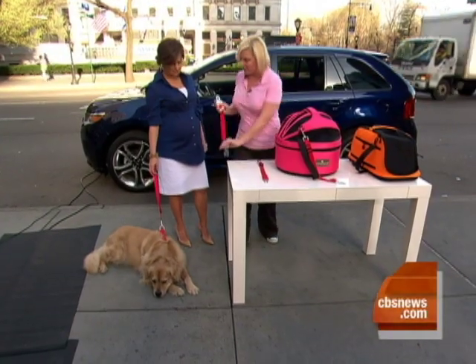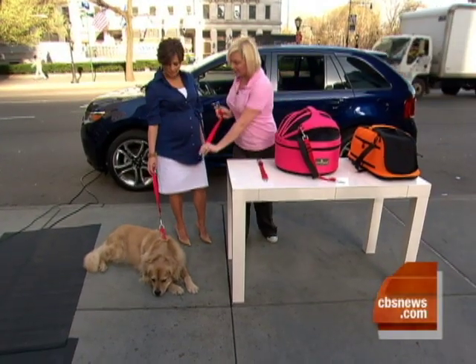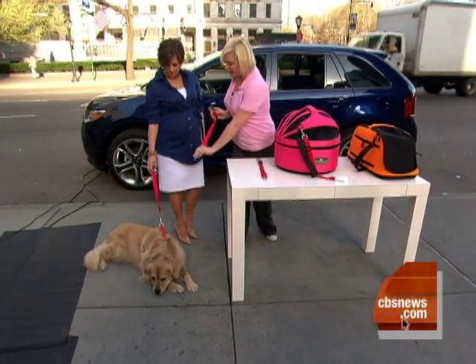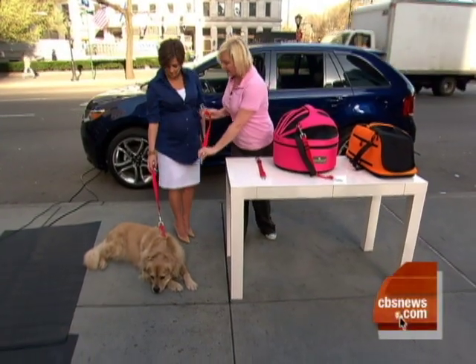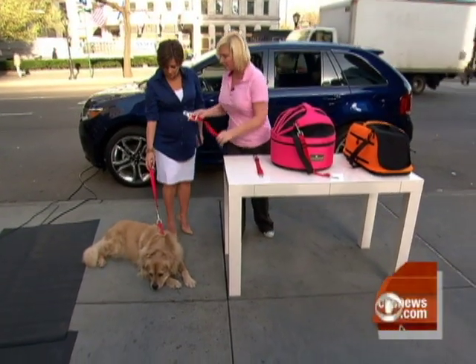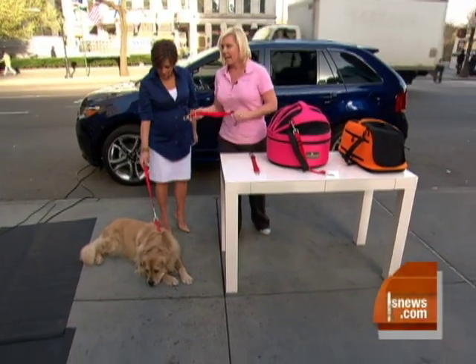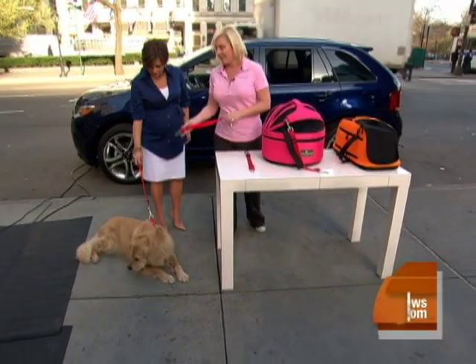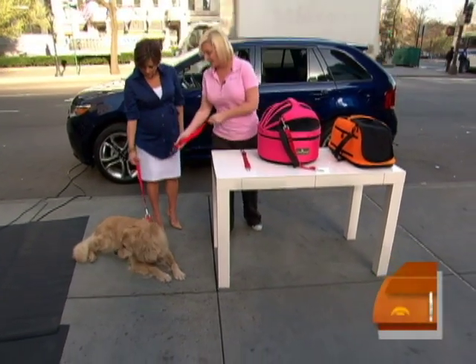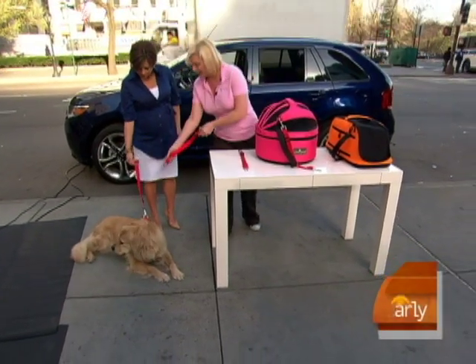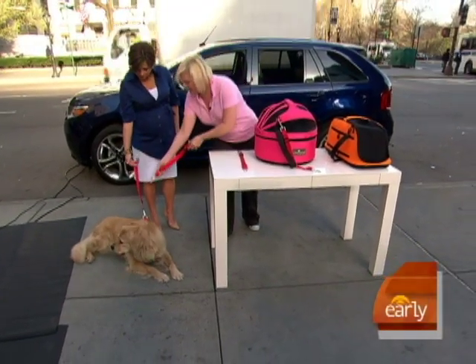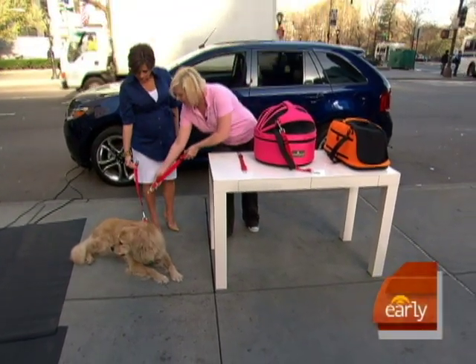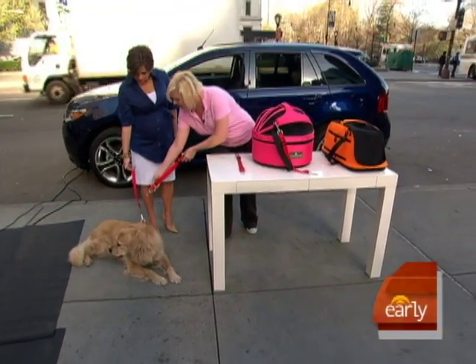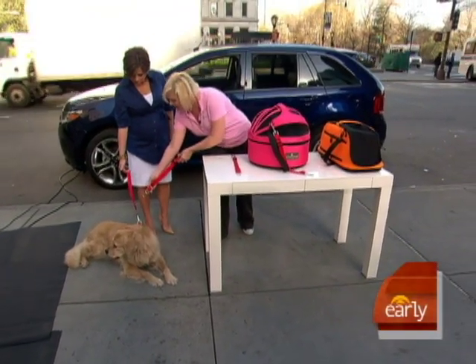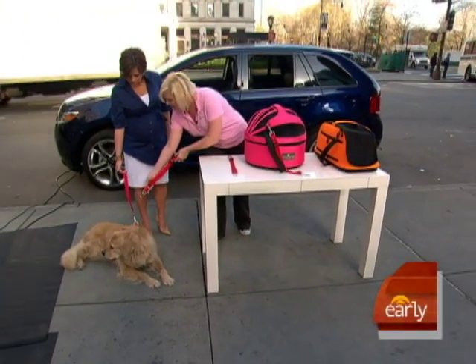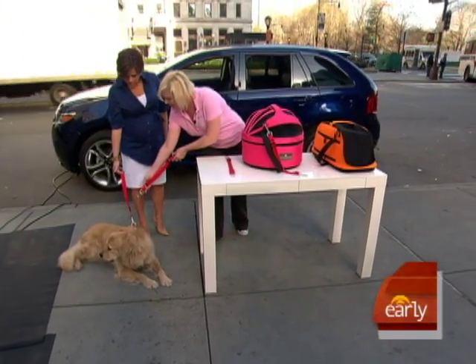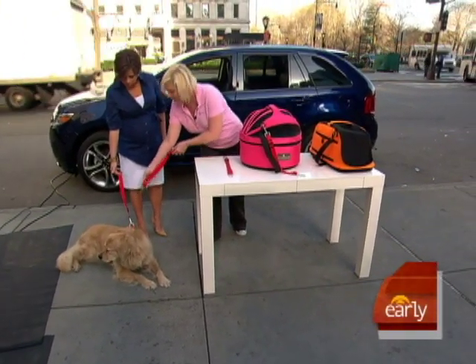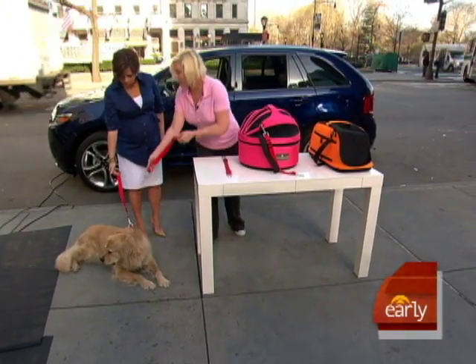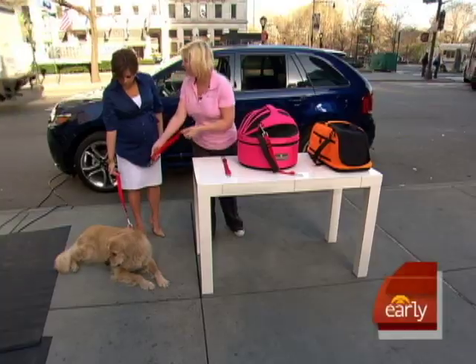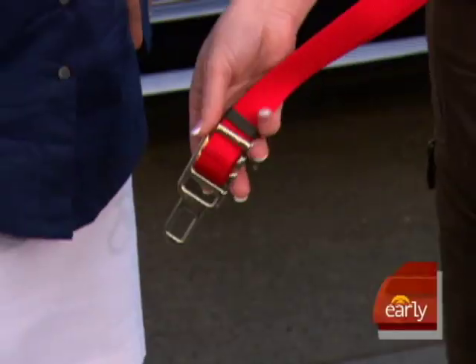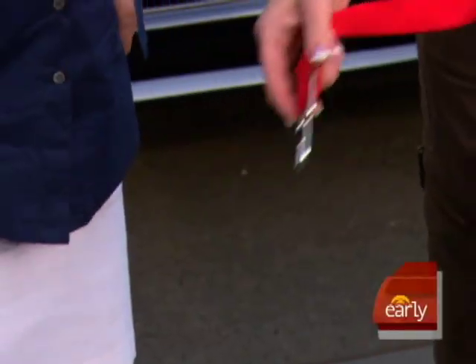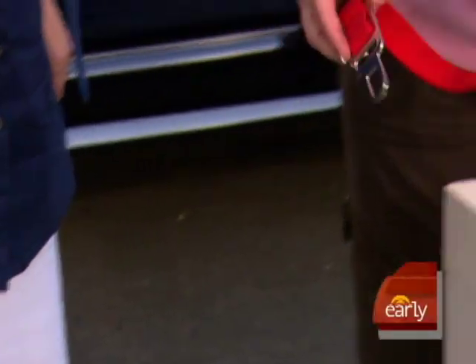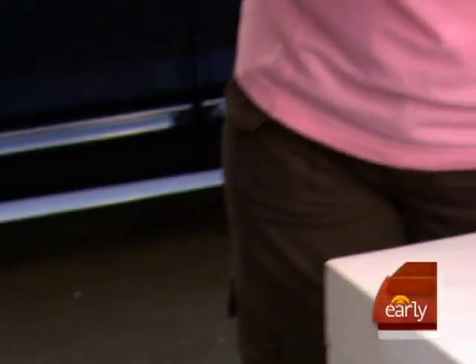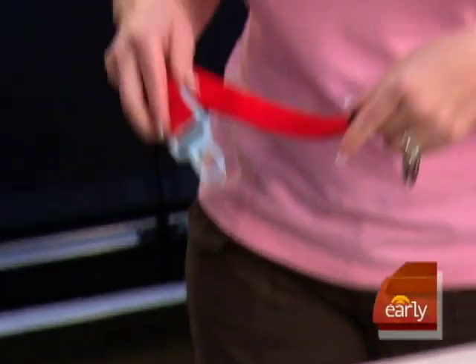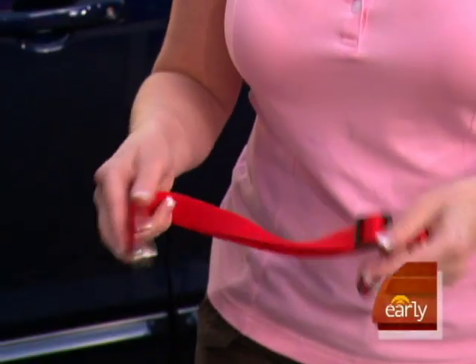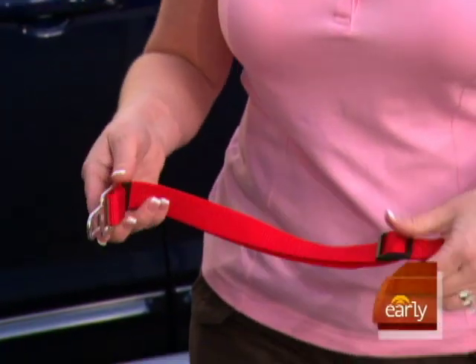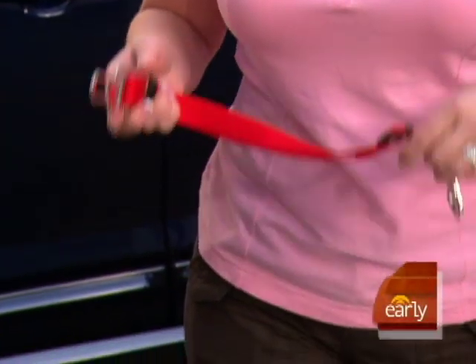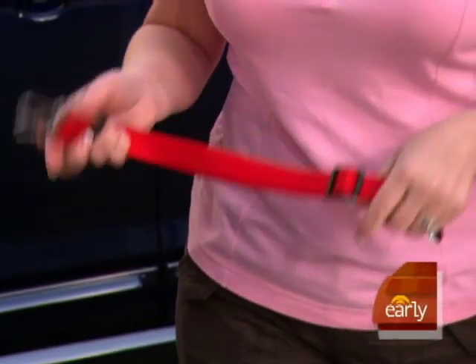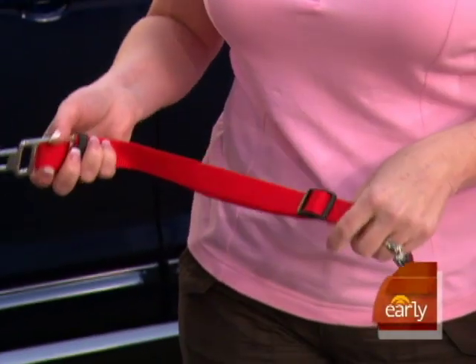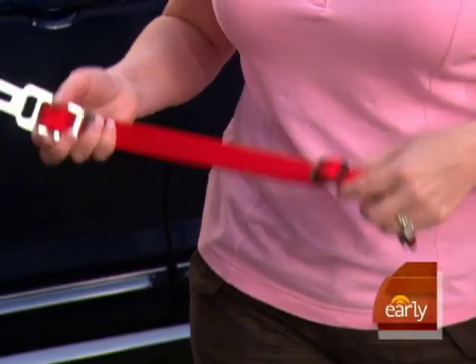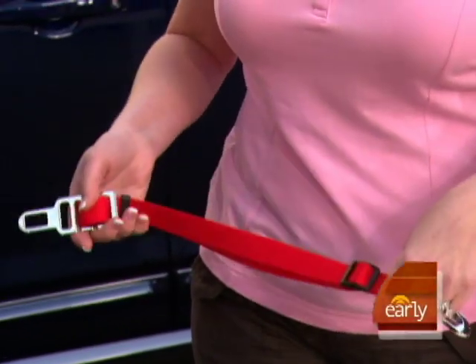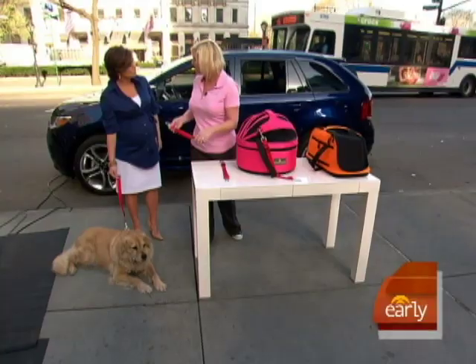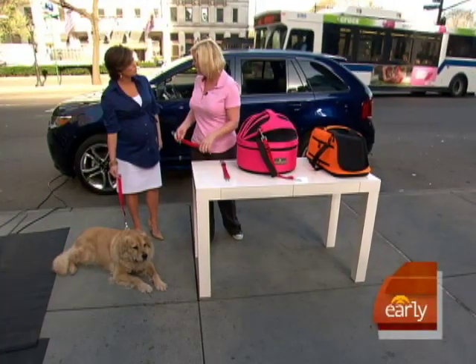Basically, you hook it on like a leash and then click it right into the seatbelt. So you can ride in the back seat — you can sit, stand, lay down — but not escape the vehicle.